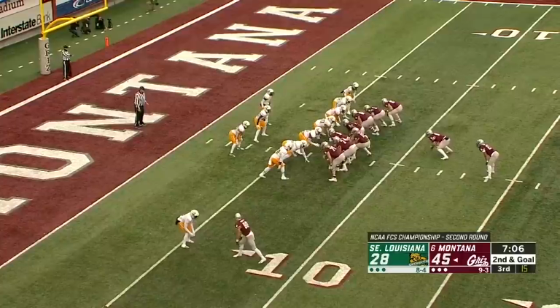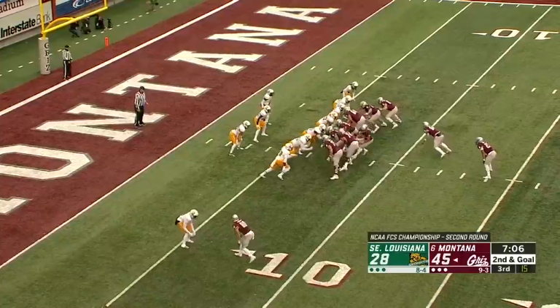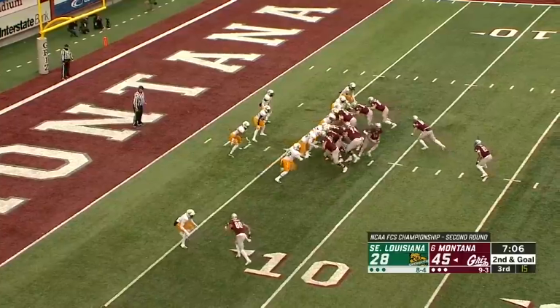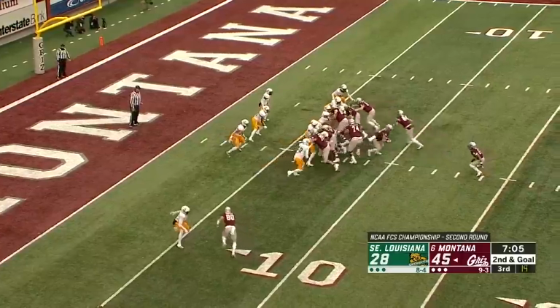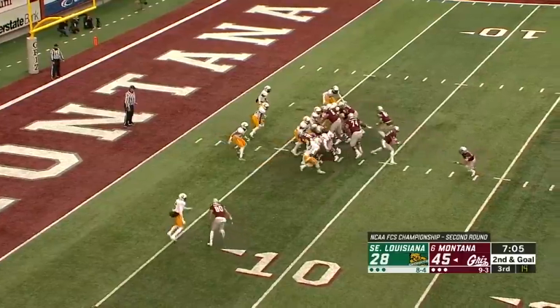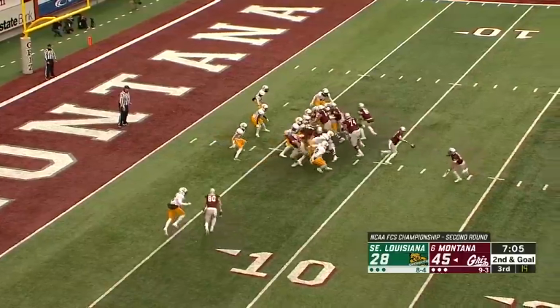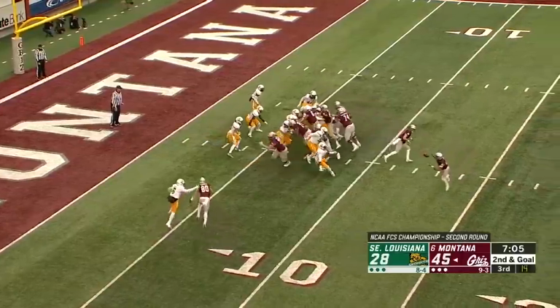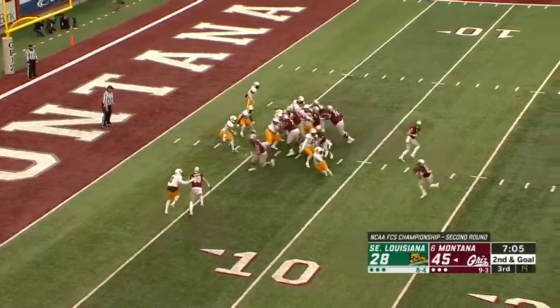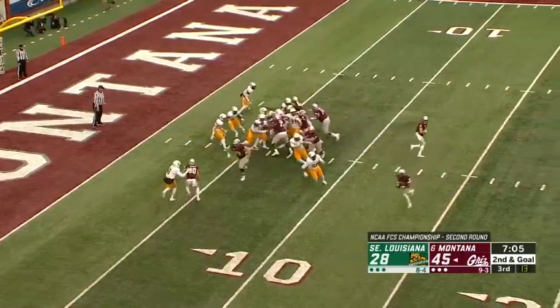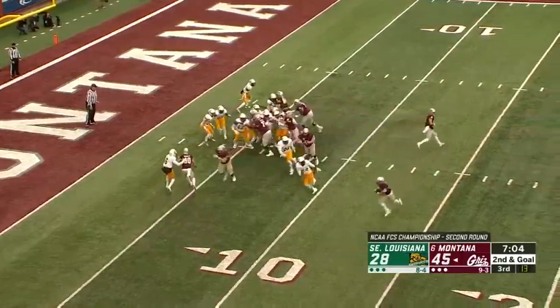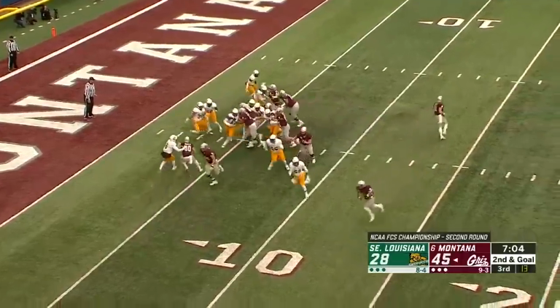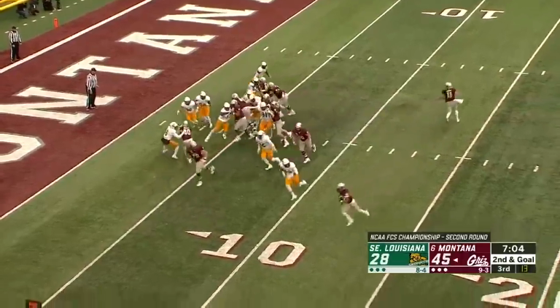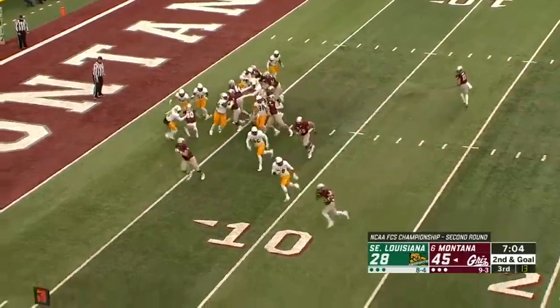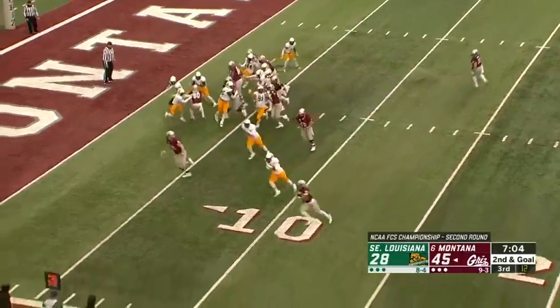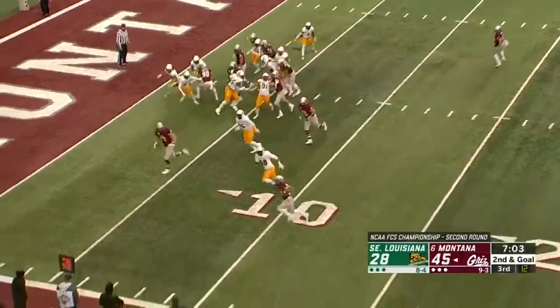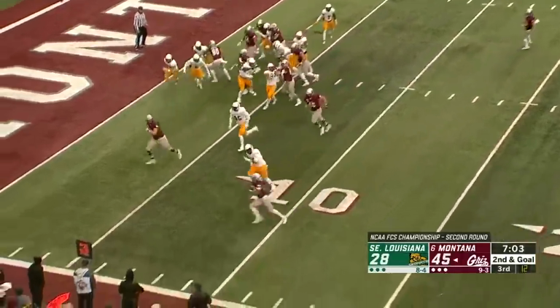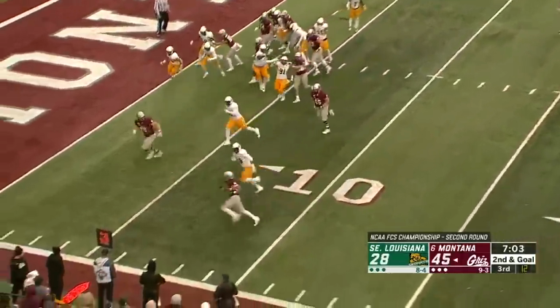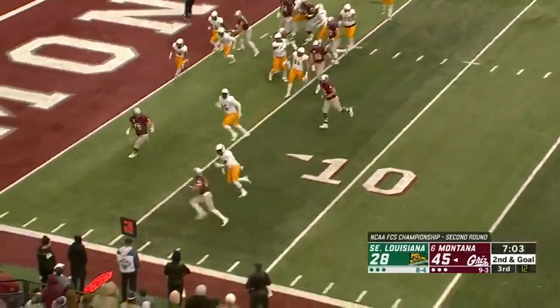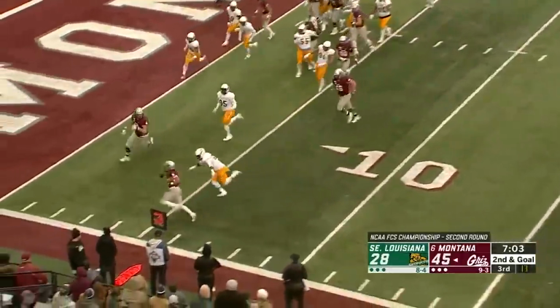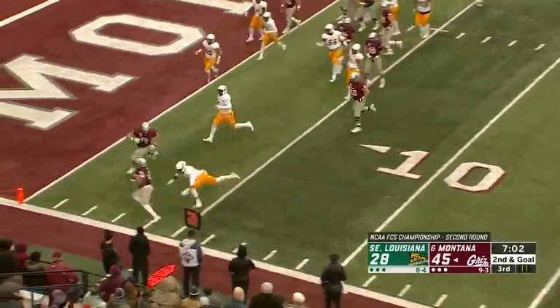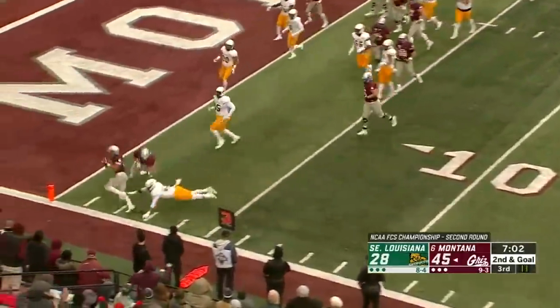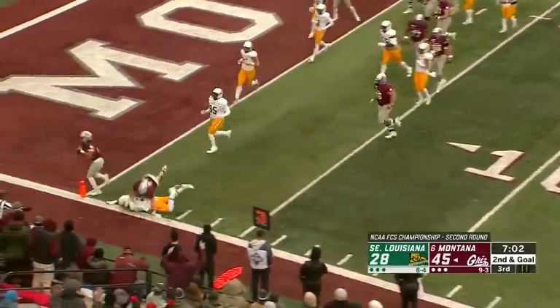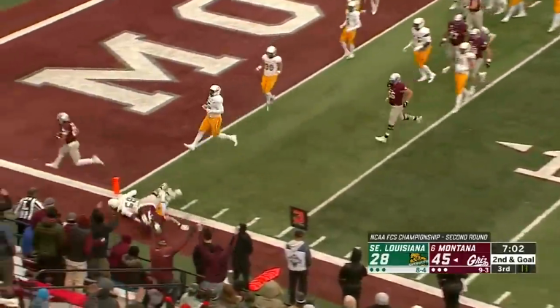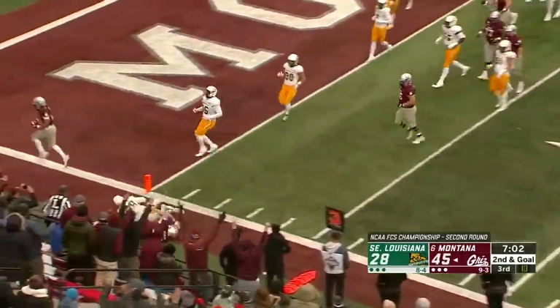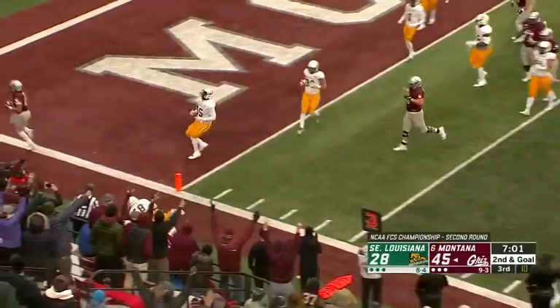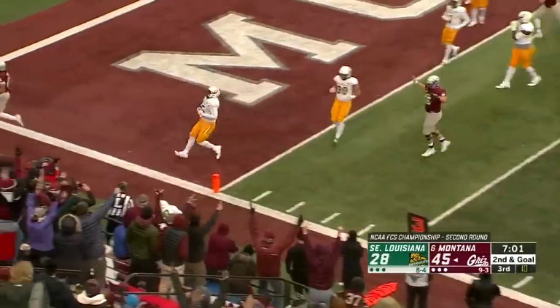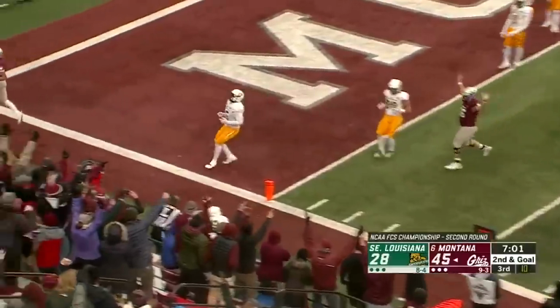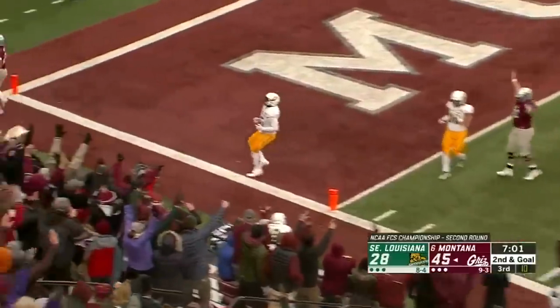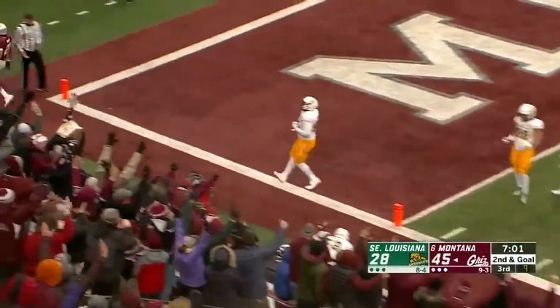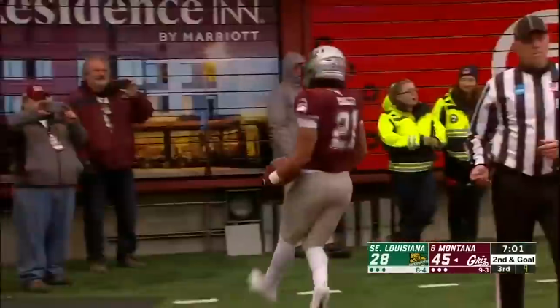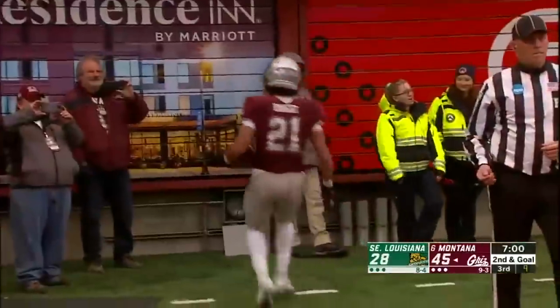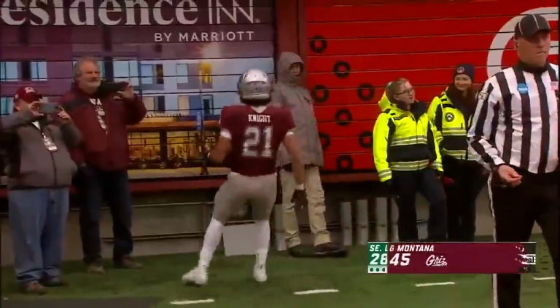Three tight ends in the ball game. They've got a tight end in front of Knight, who gets the pitch, takes it to the outside, into the end zone. Touchdown, Montana.